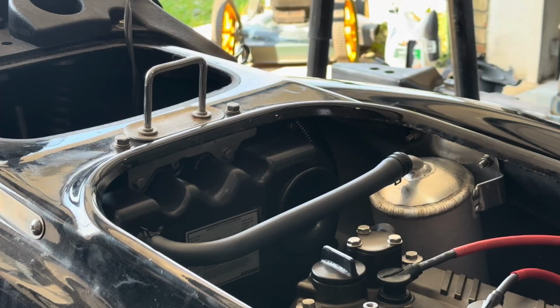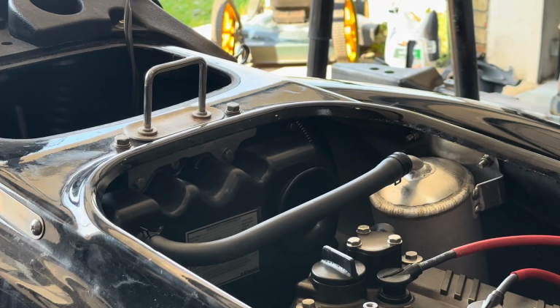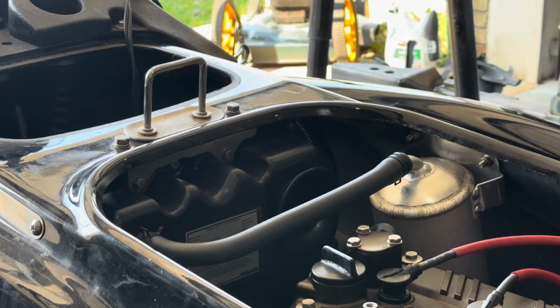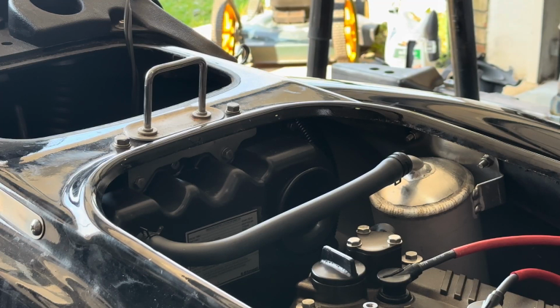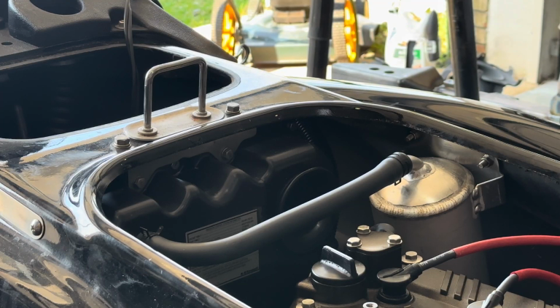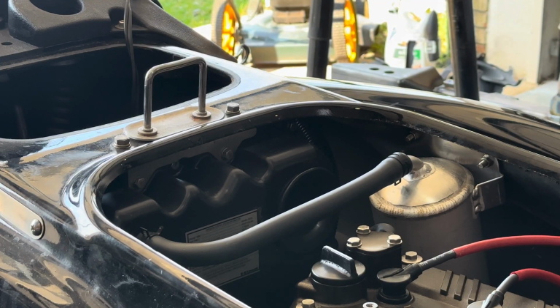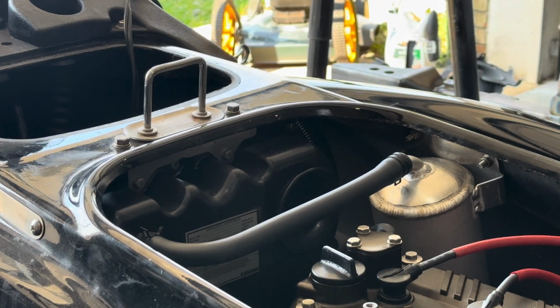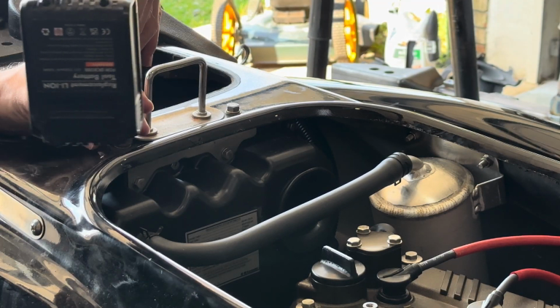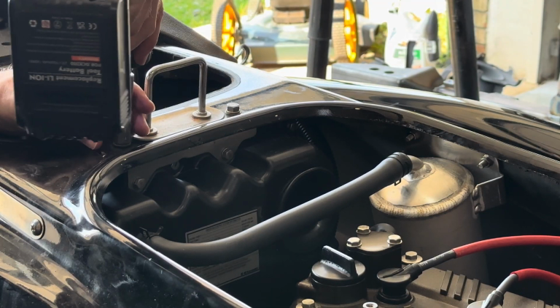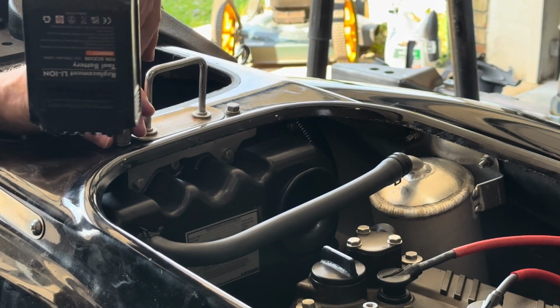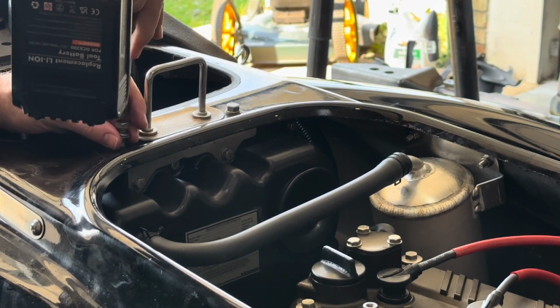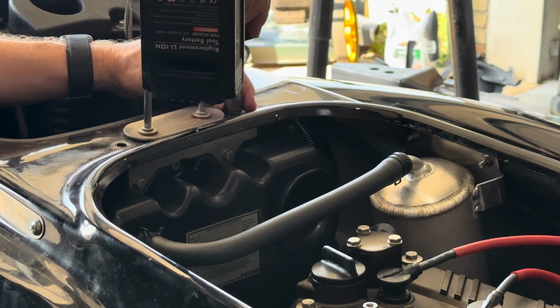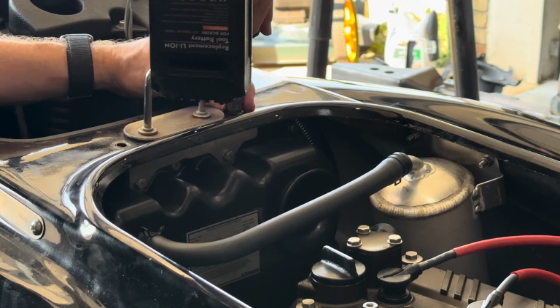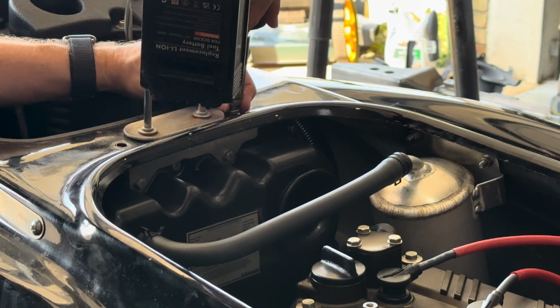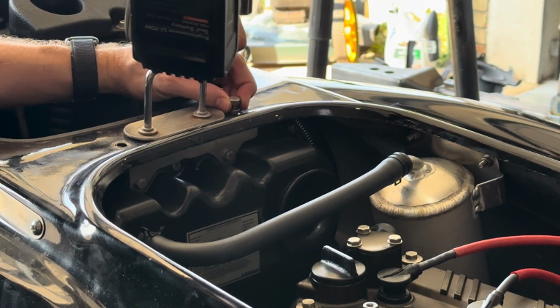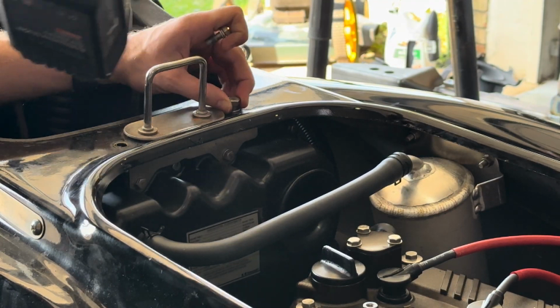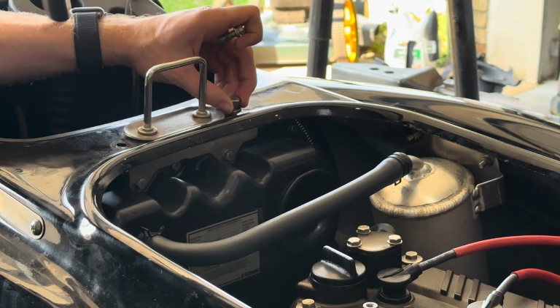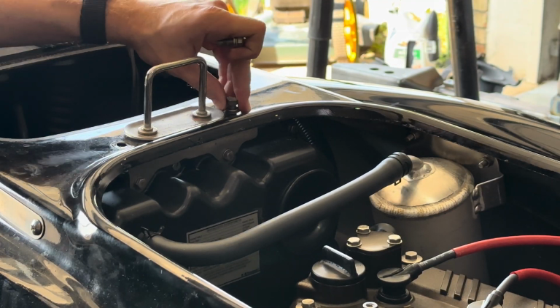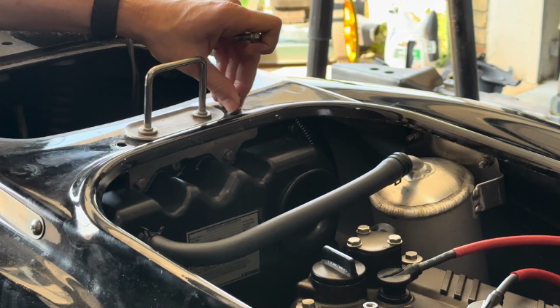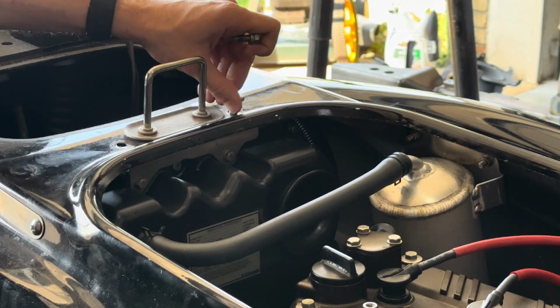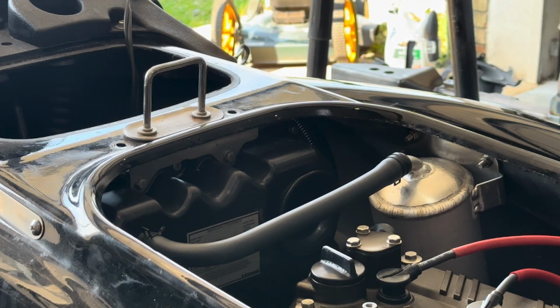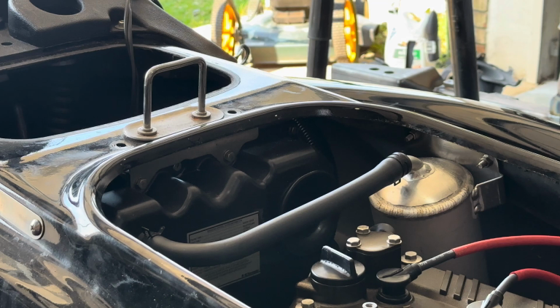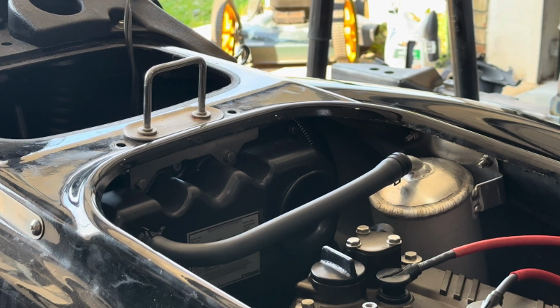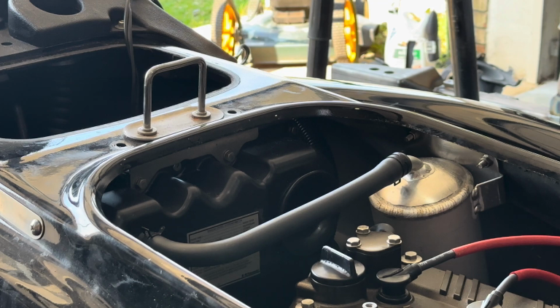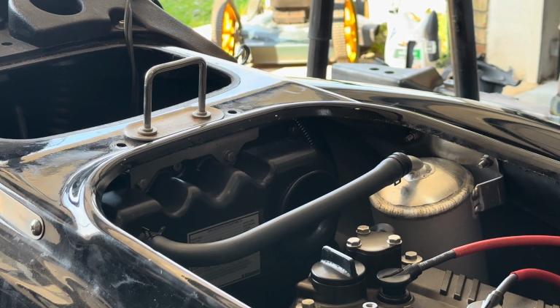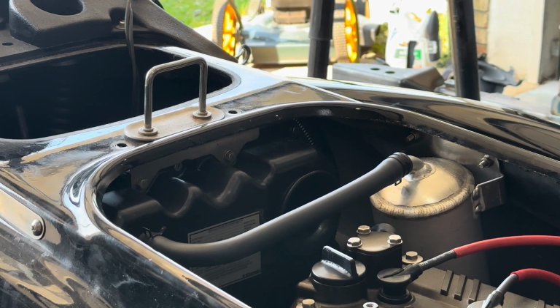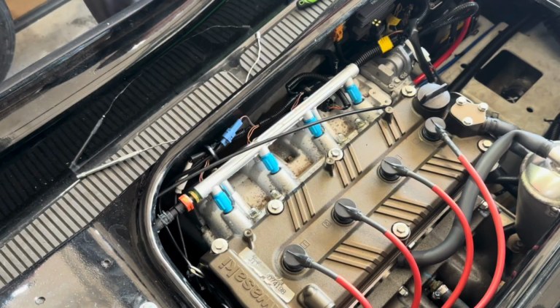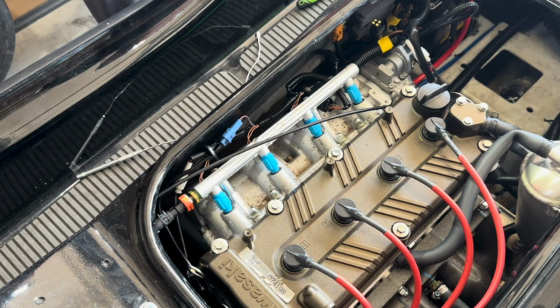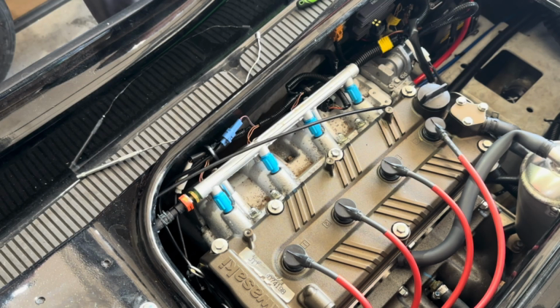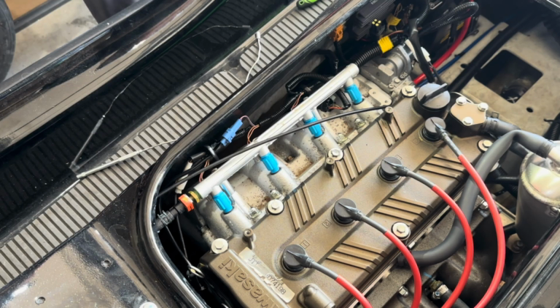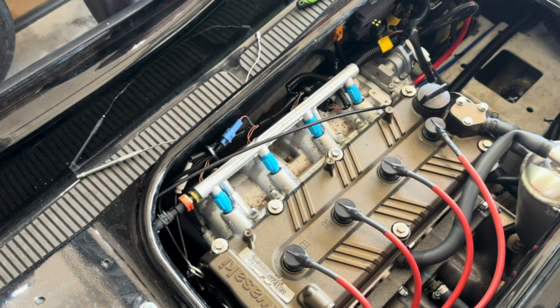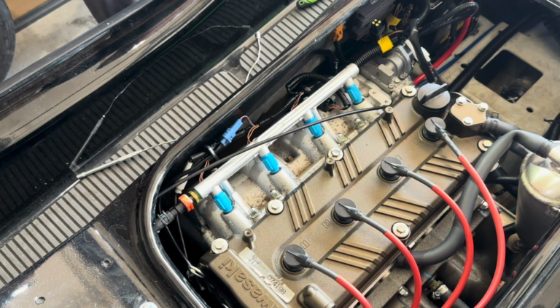The compression test showed good numbers, so we're going to continue on and check the oil cooler. It's located under the intake manifold.